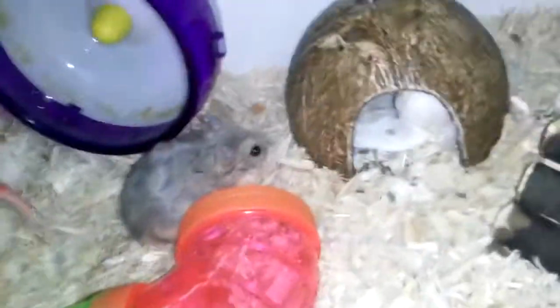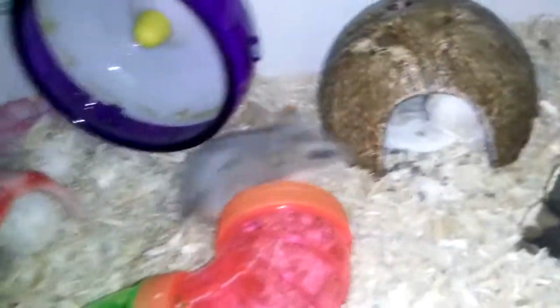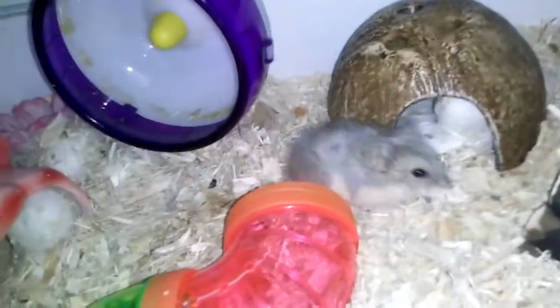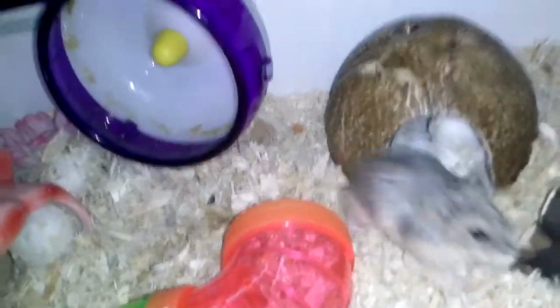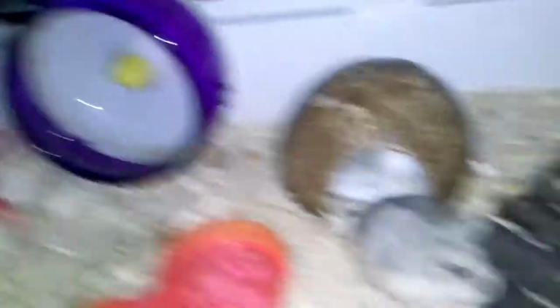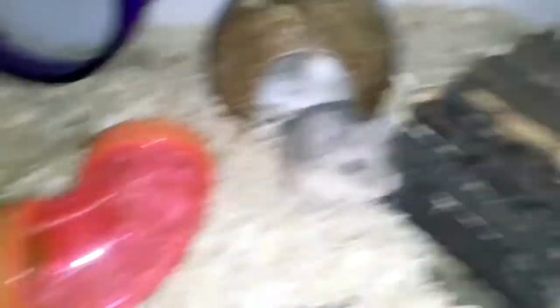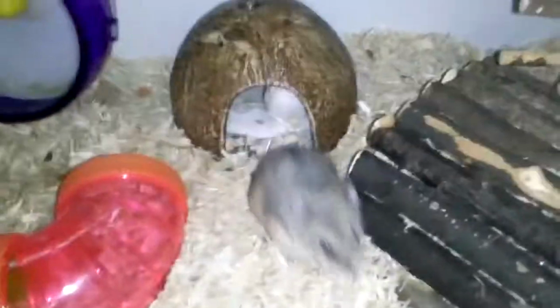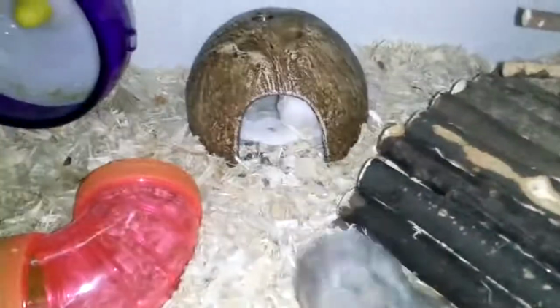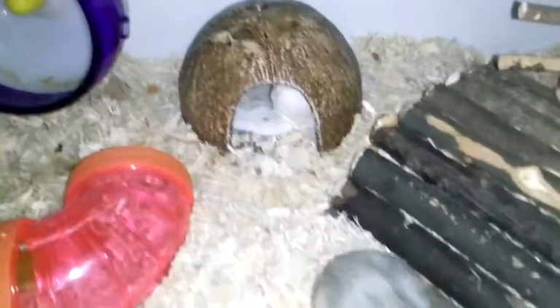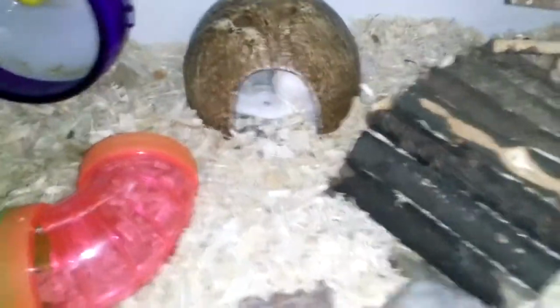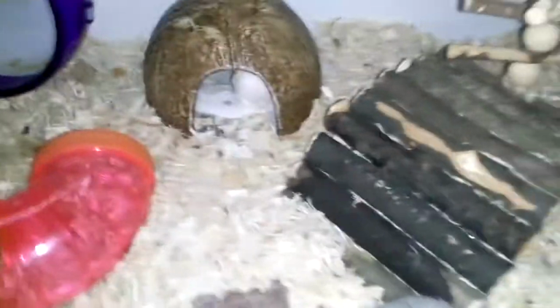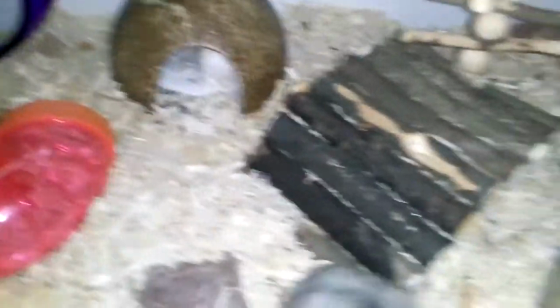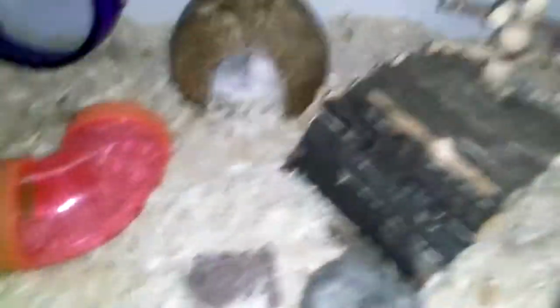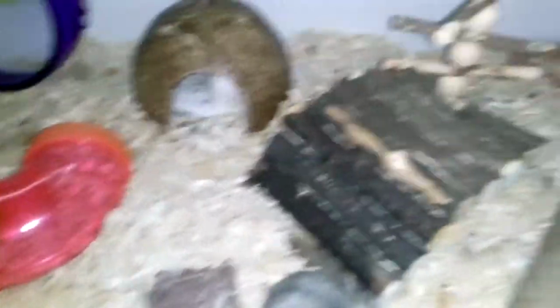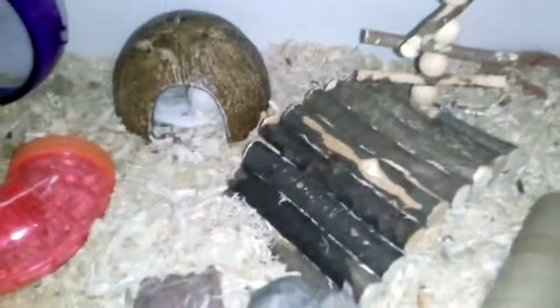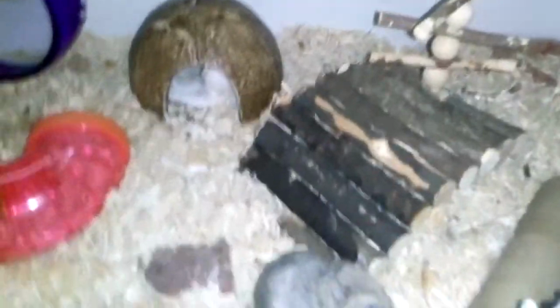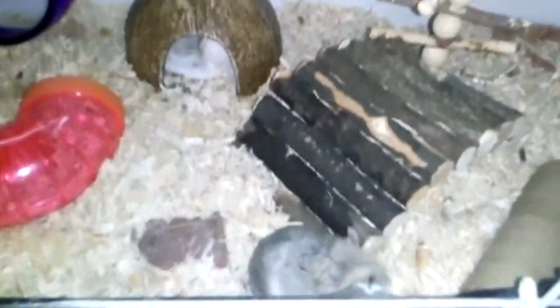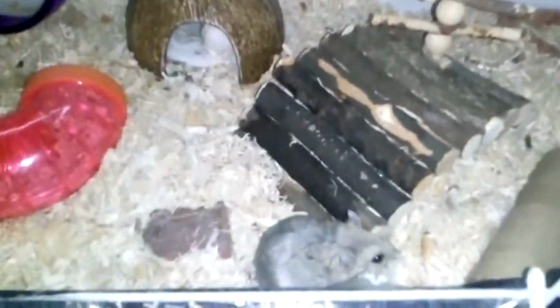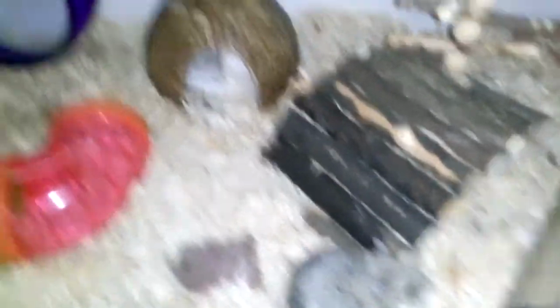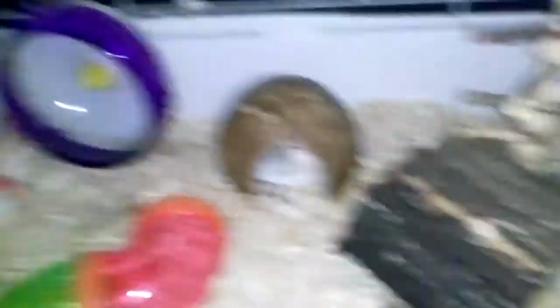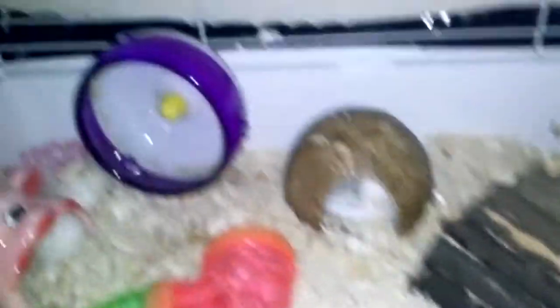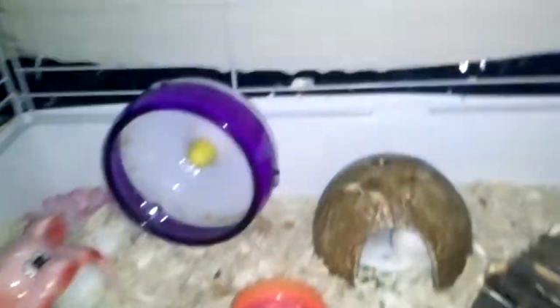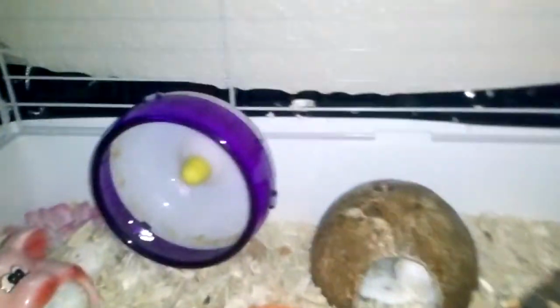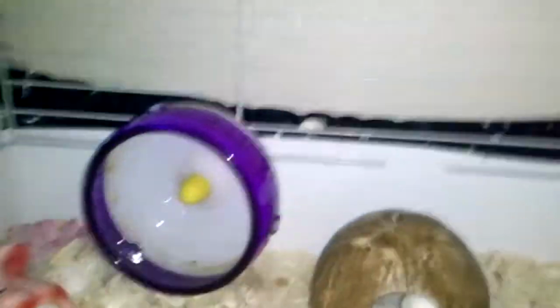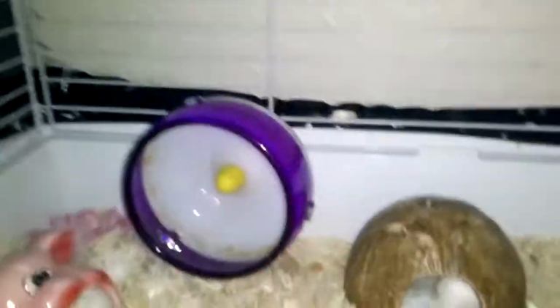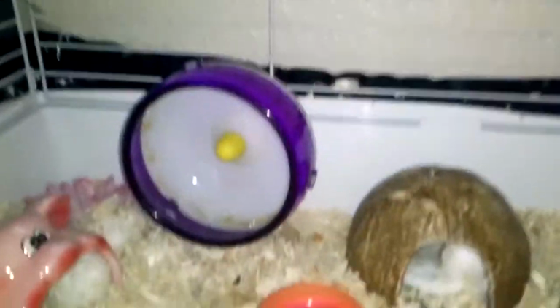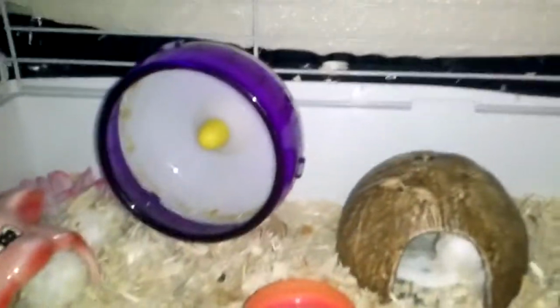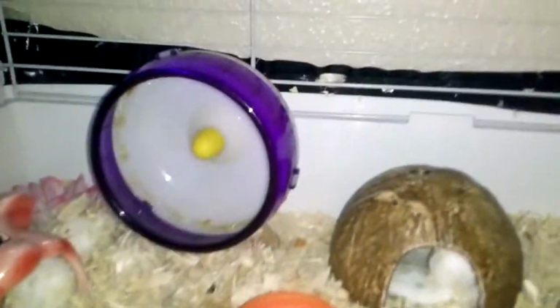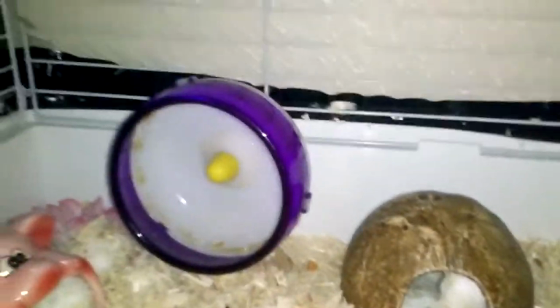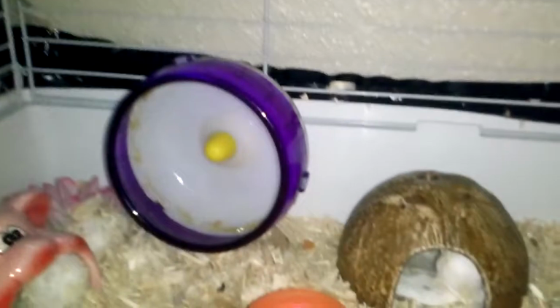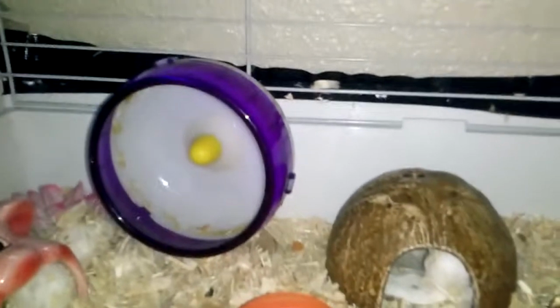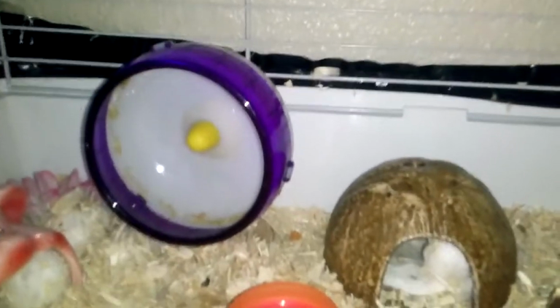Daisy, the robo-hamster, three months old. So let's get started with the wheel.